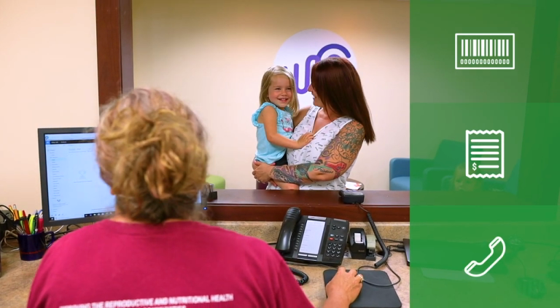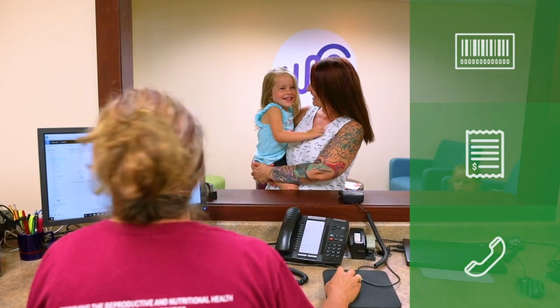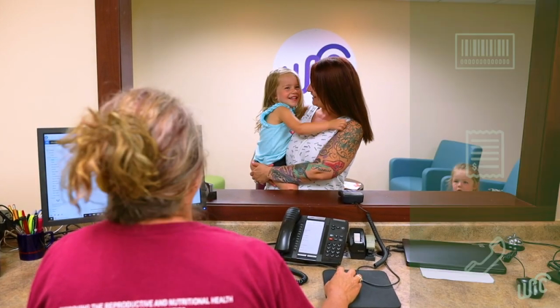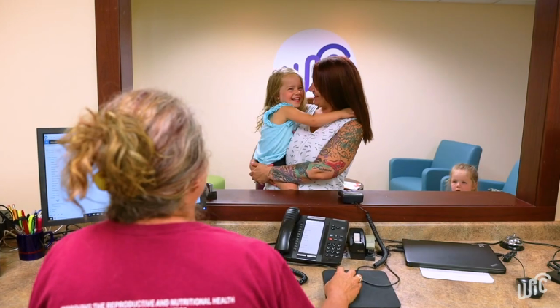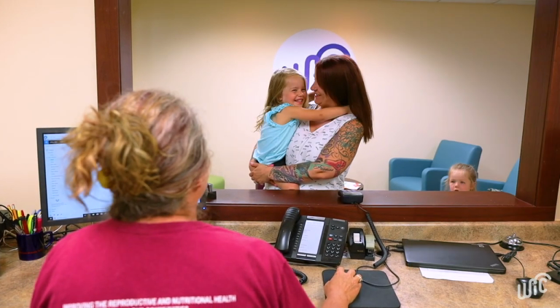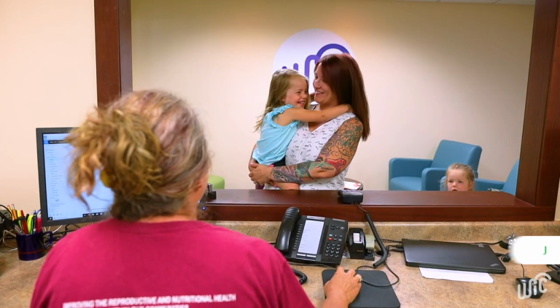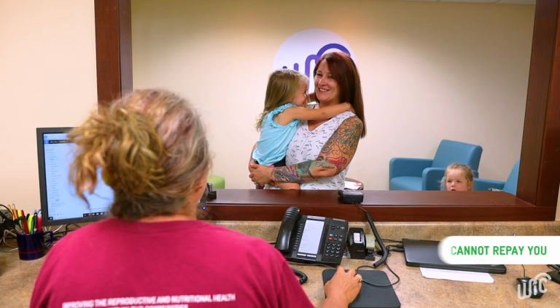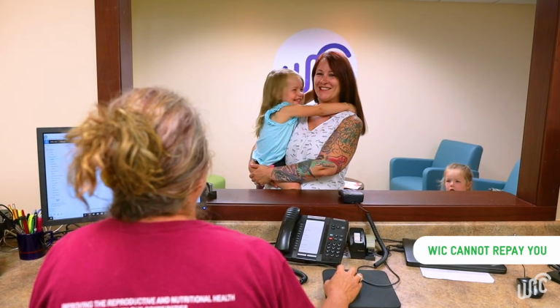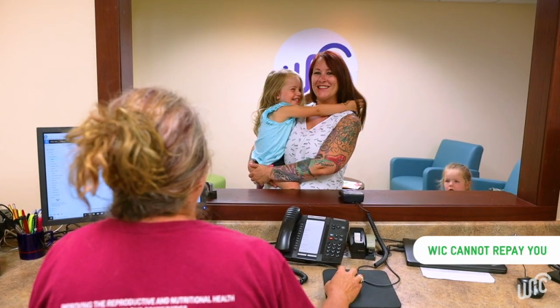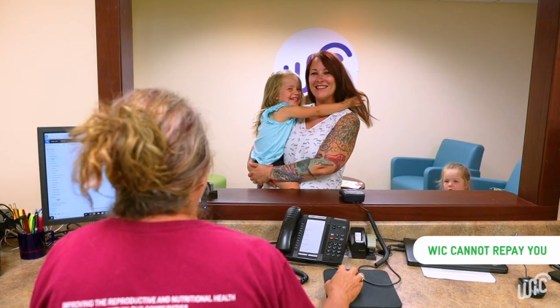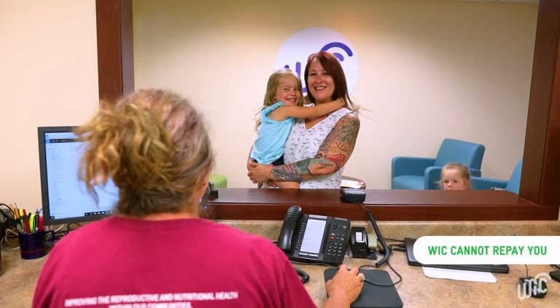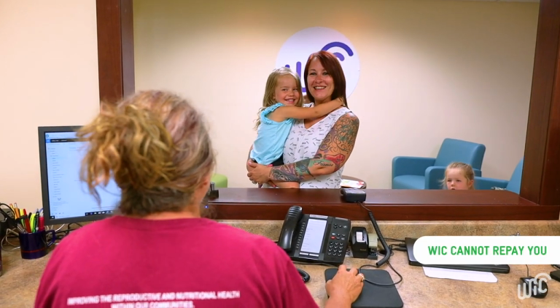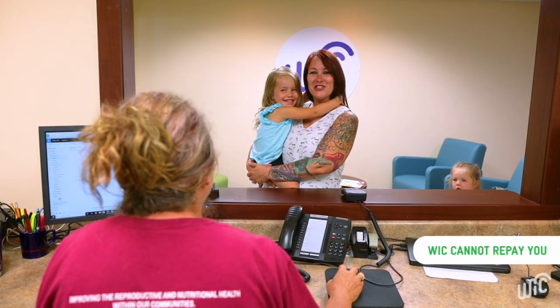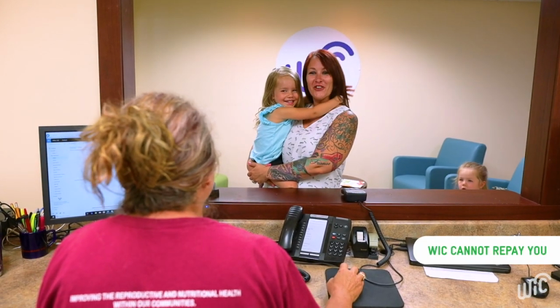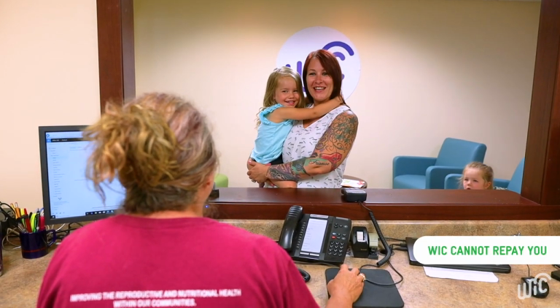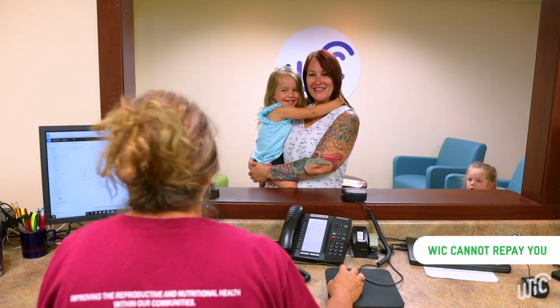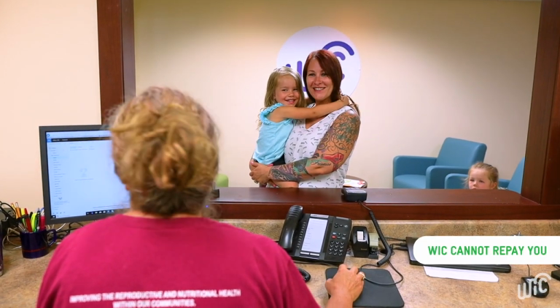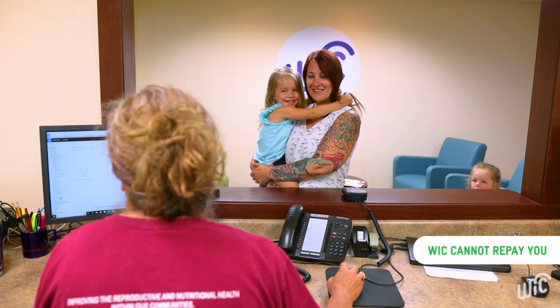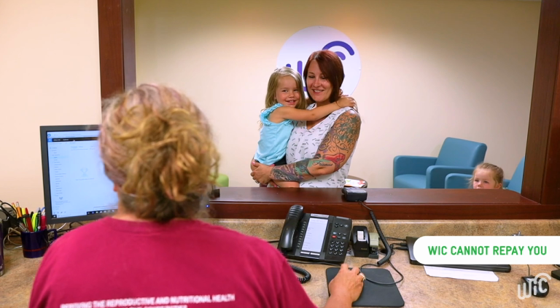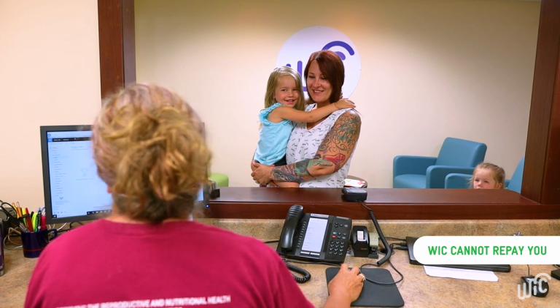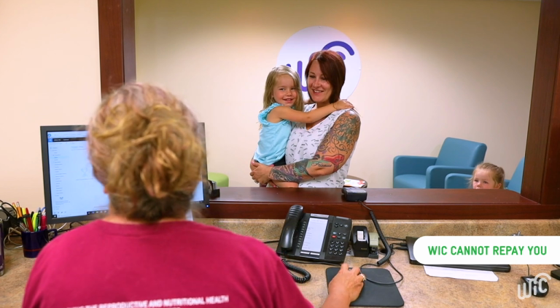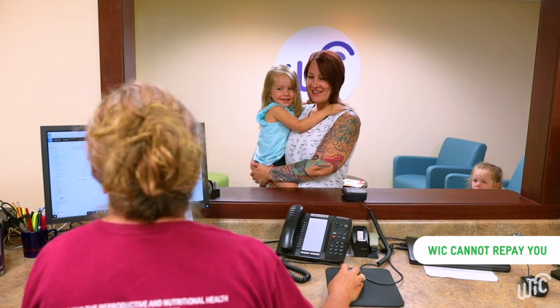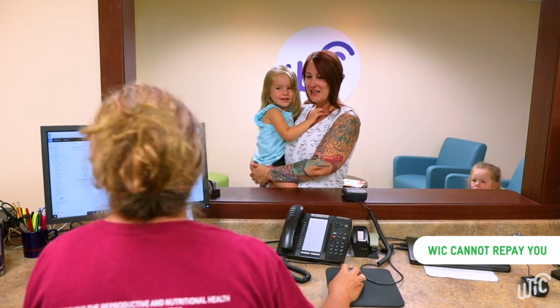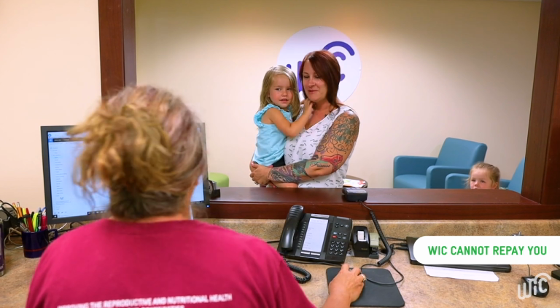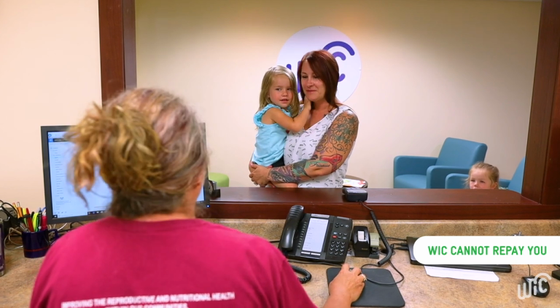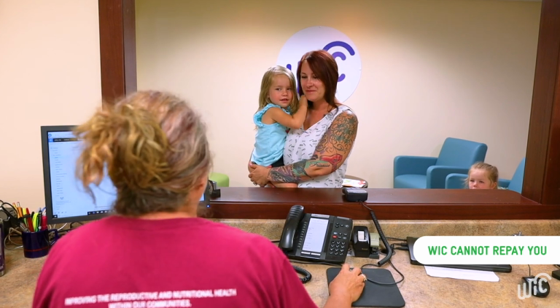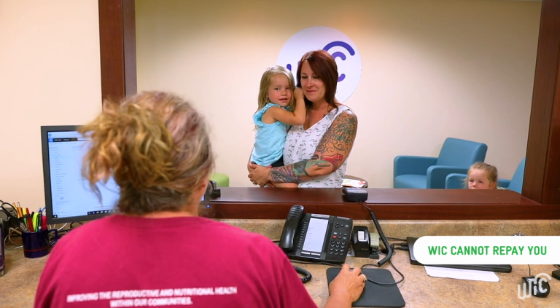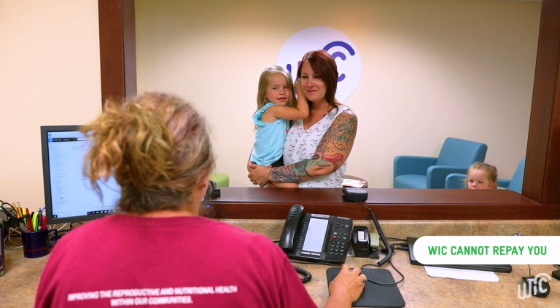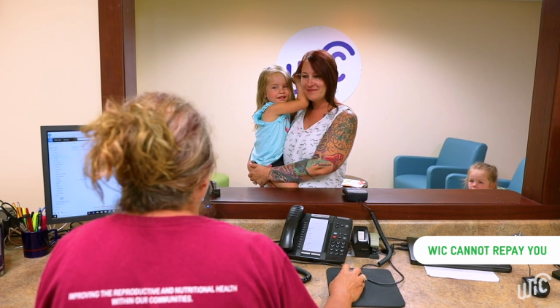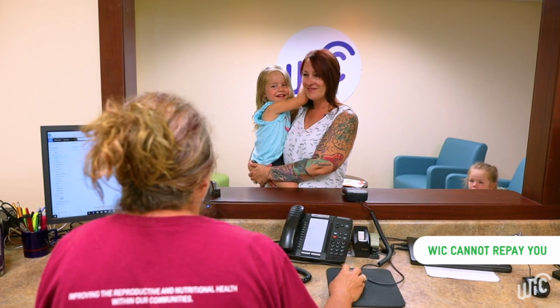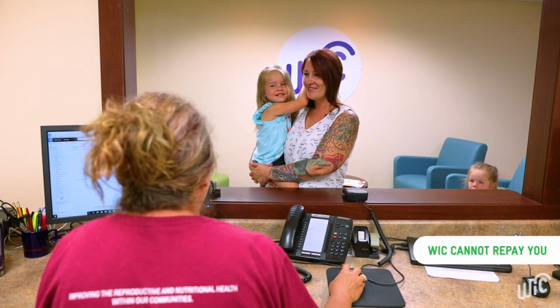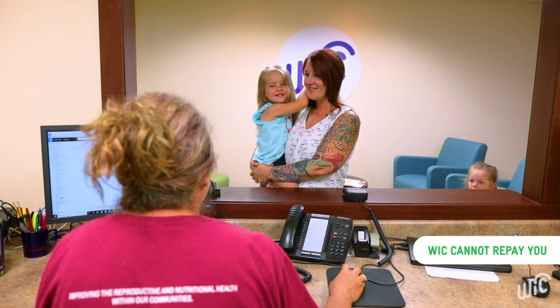Remember, though, that WIC cannot repay you for any items purchased with another form of payment.